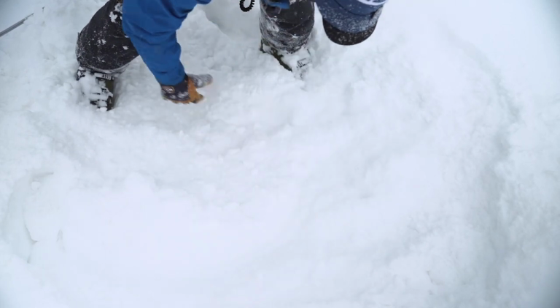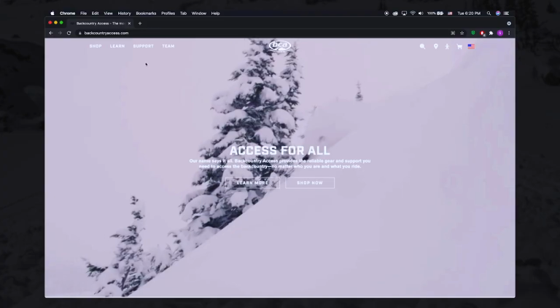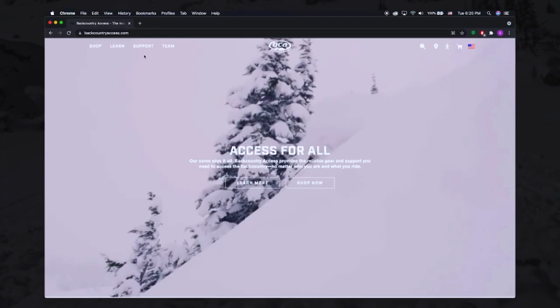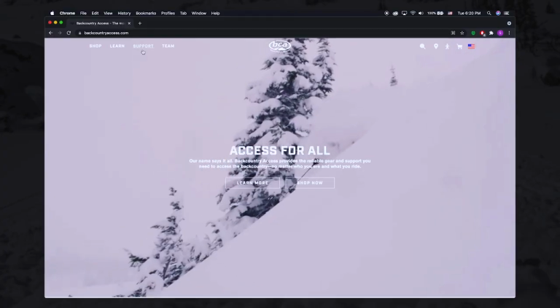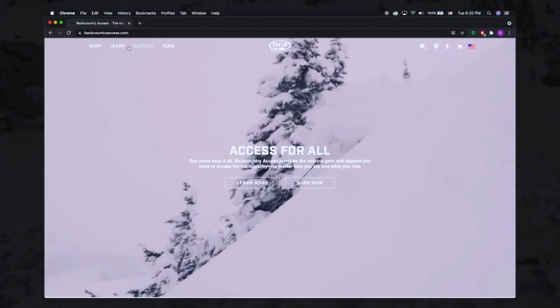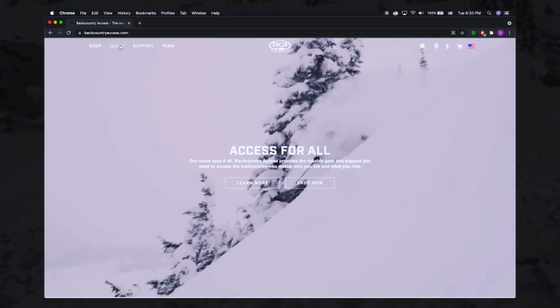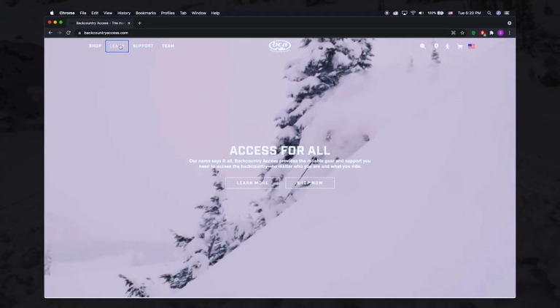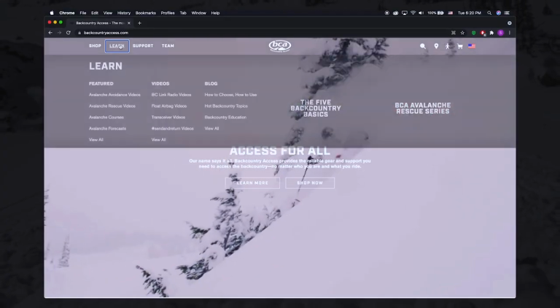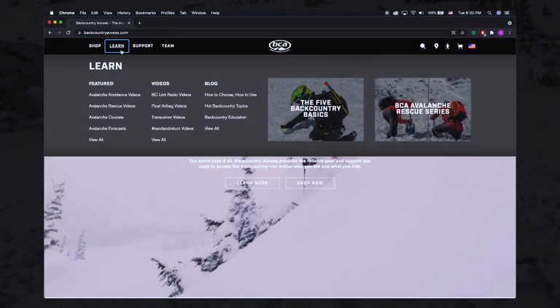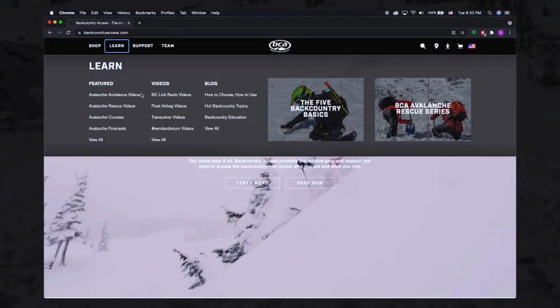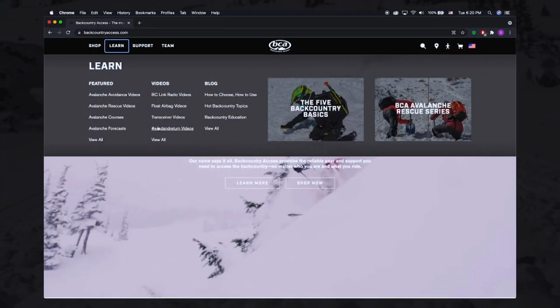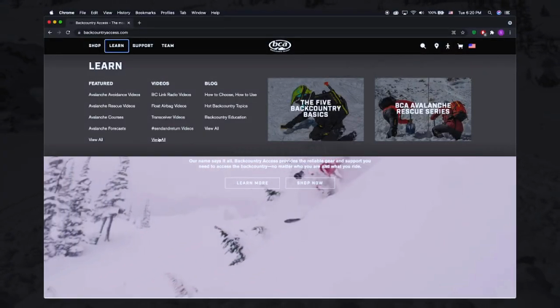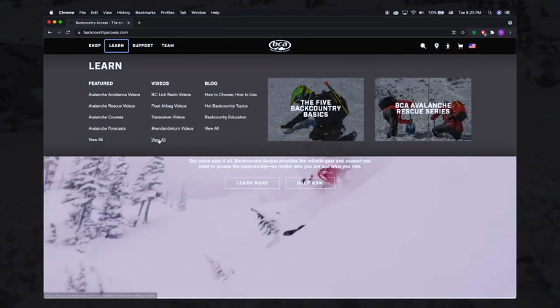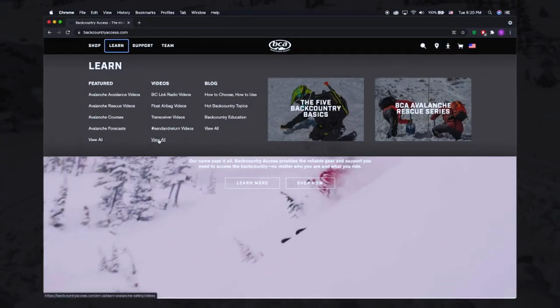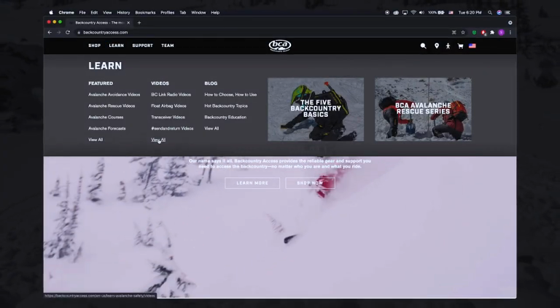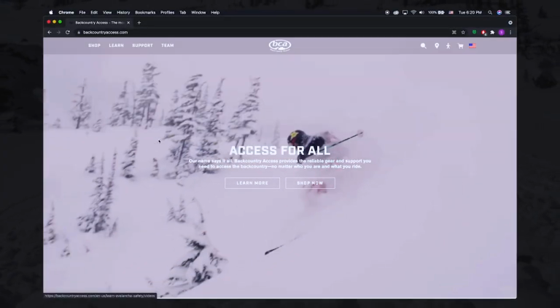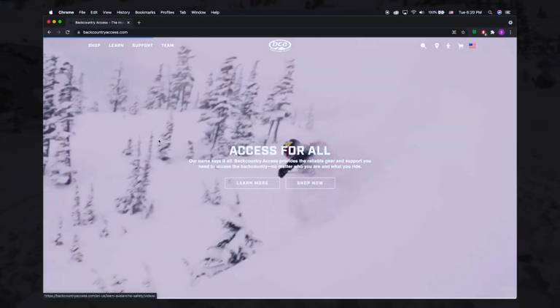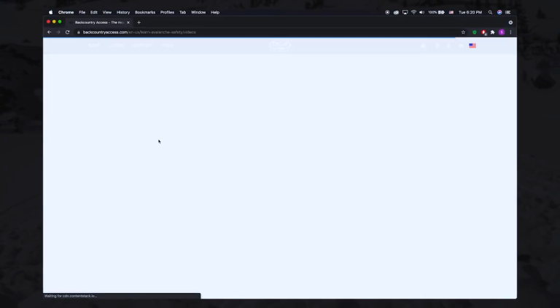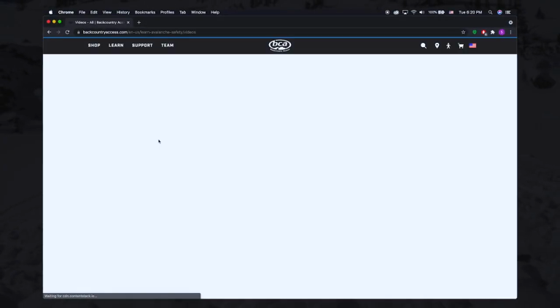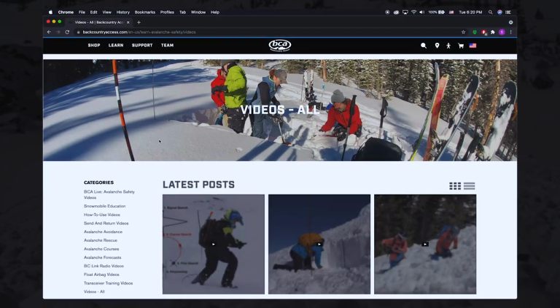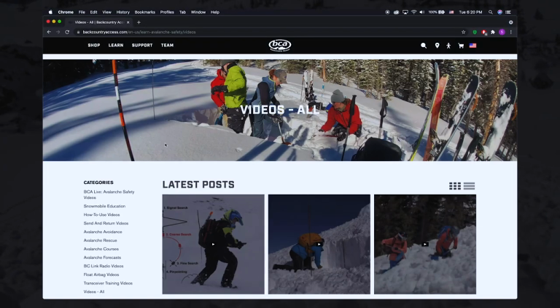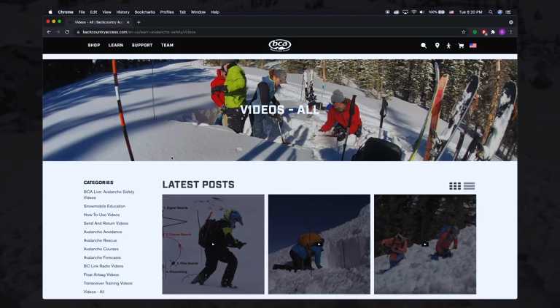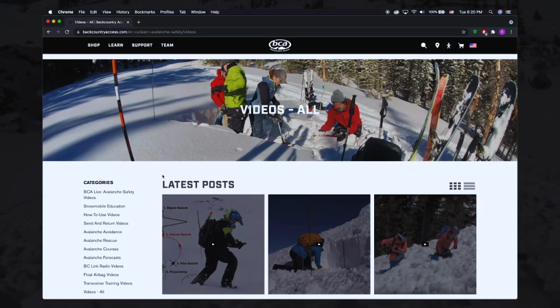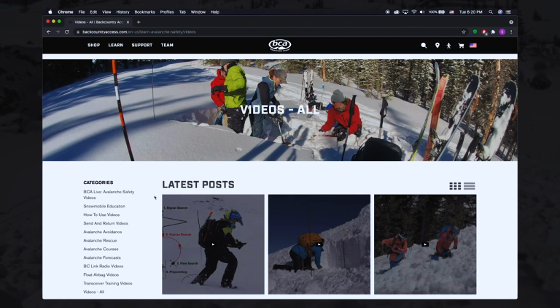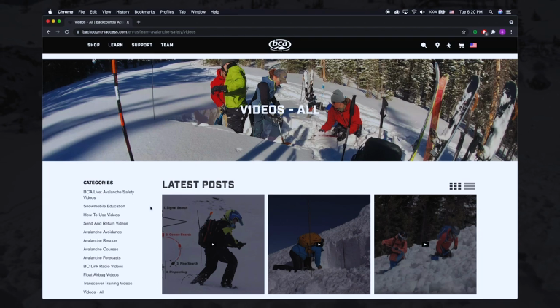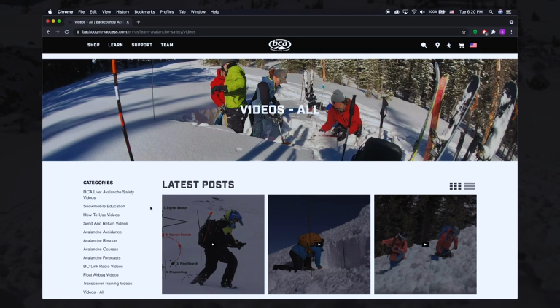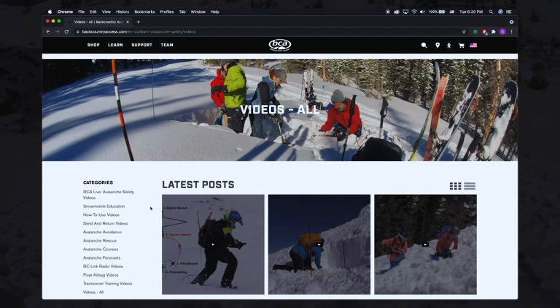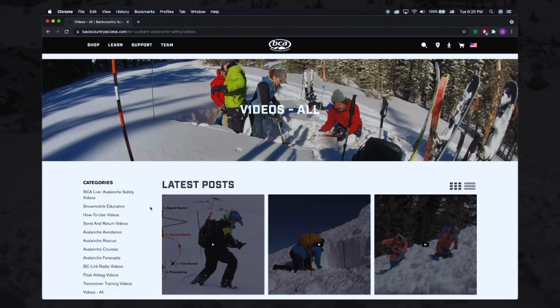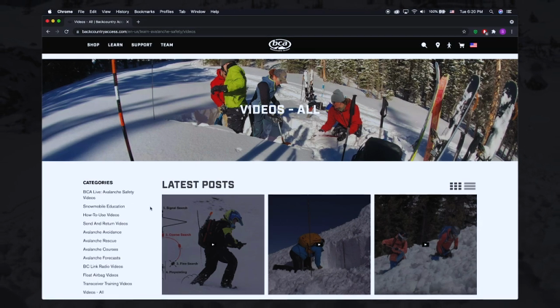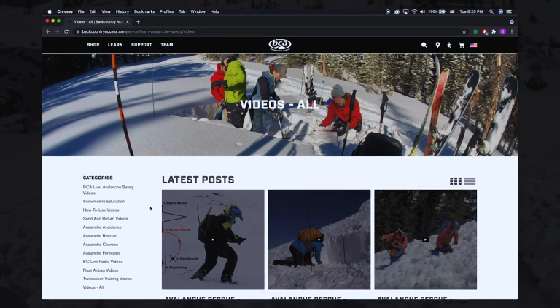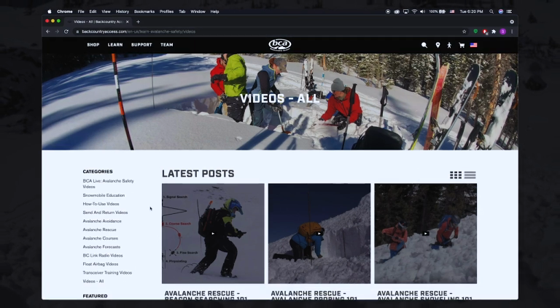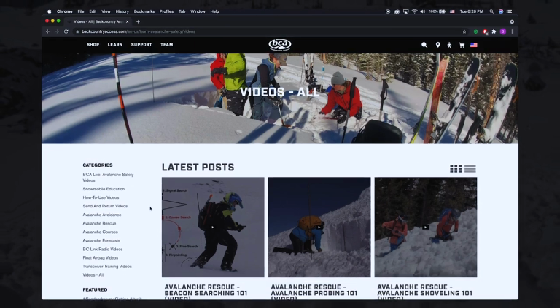For great instructional videos on beacon searching, probing, and shoveling, see the videos page on our website.